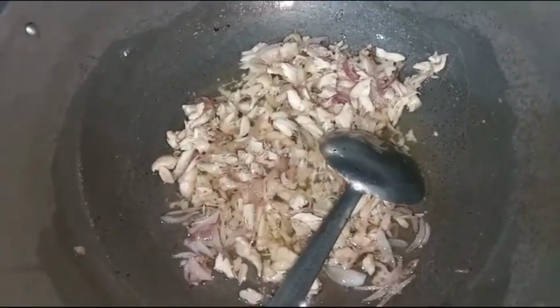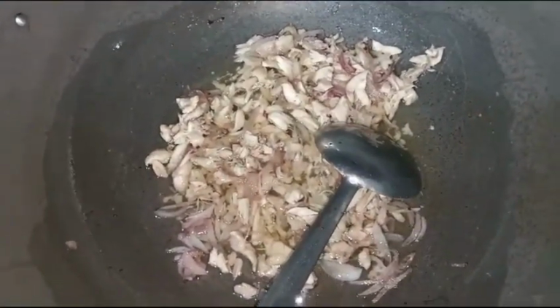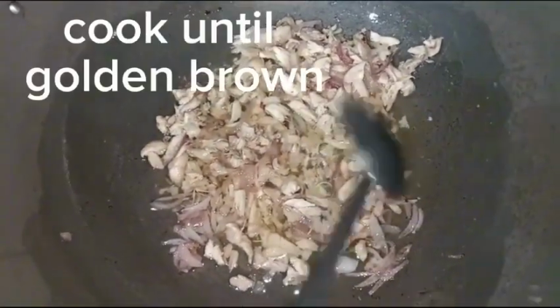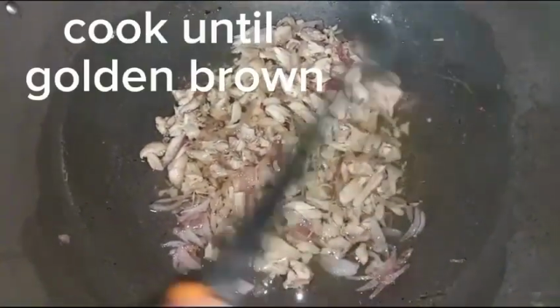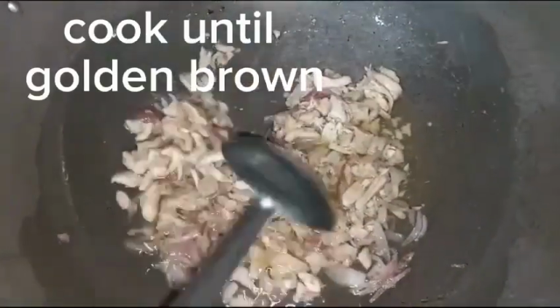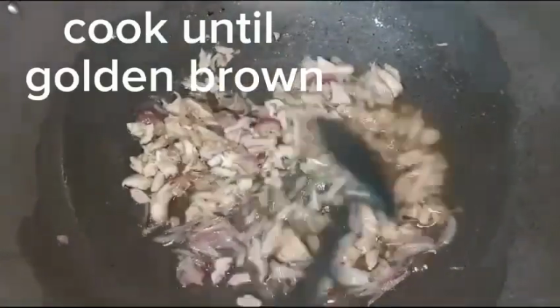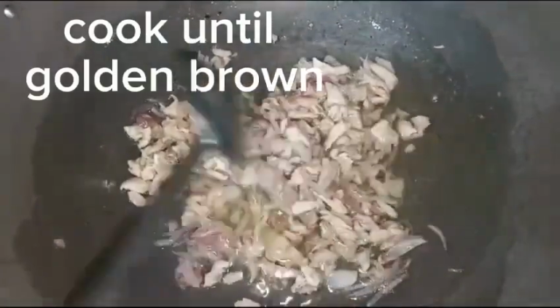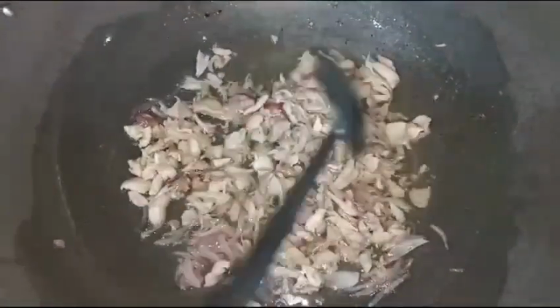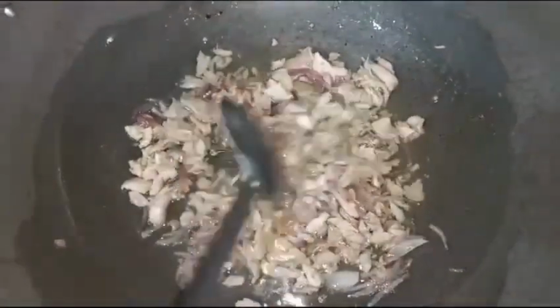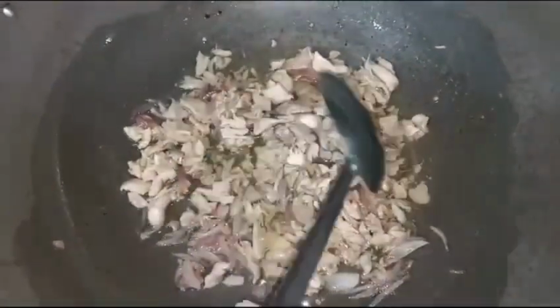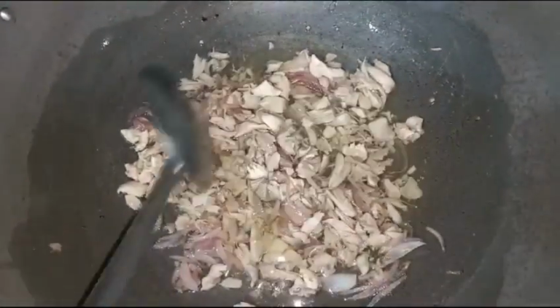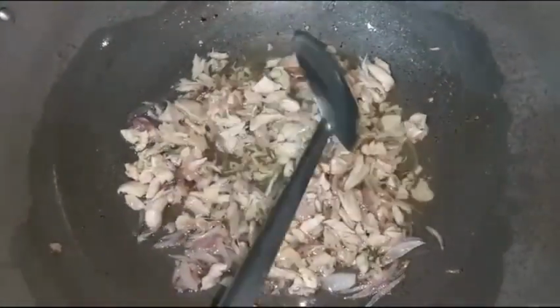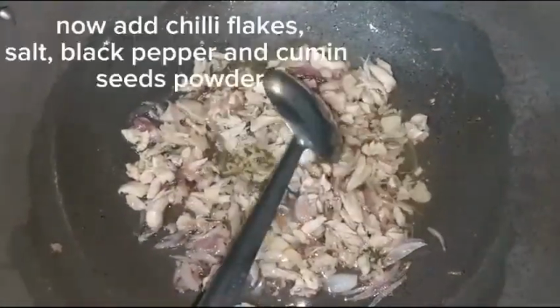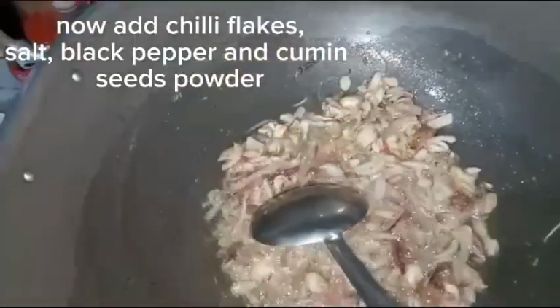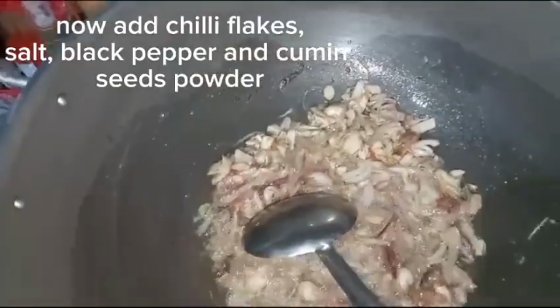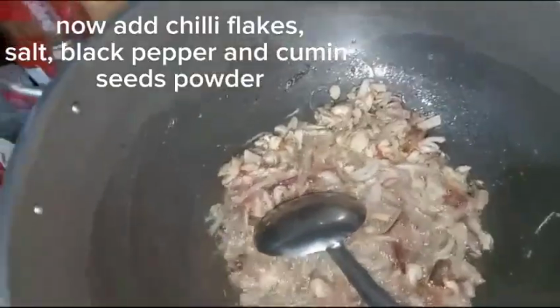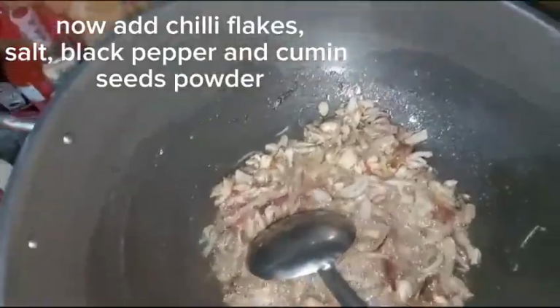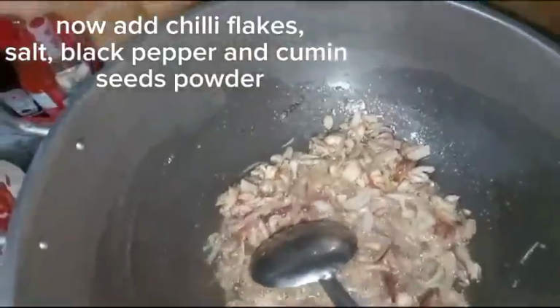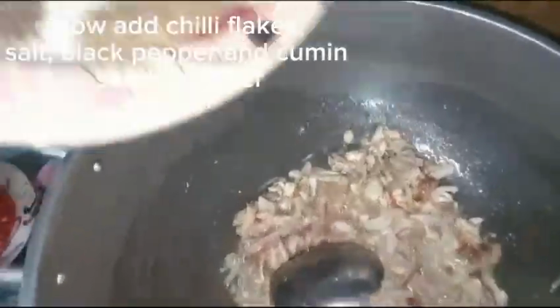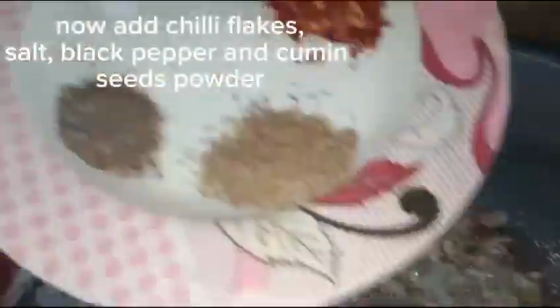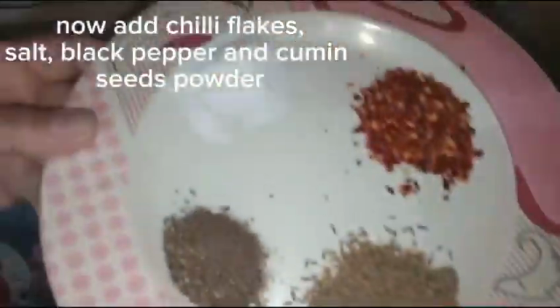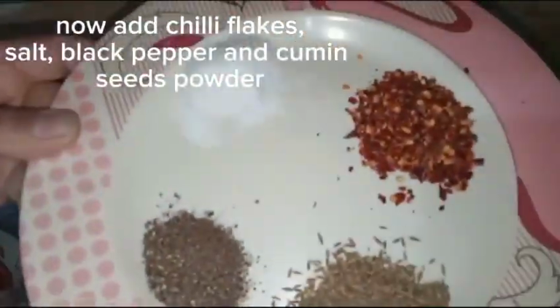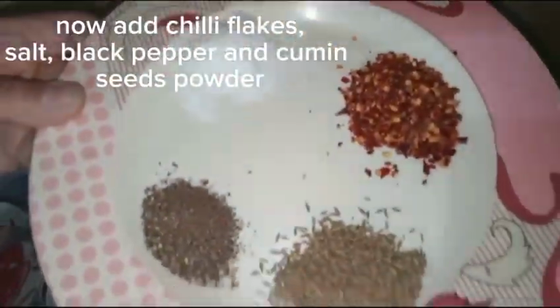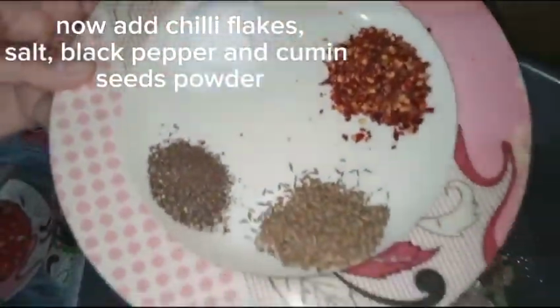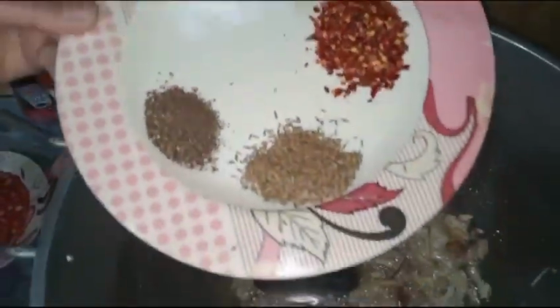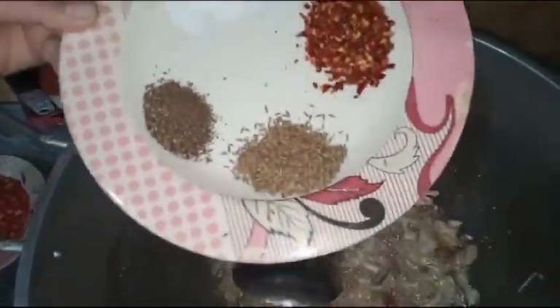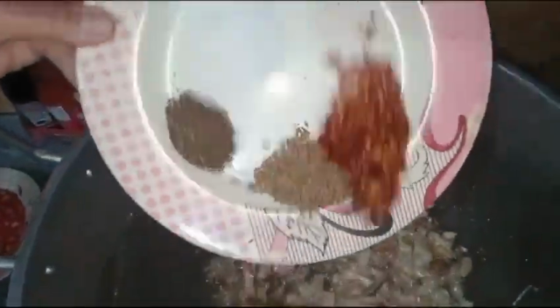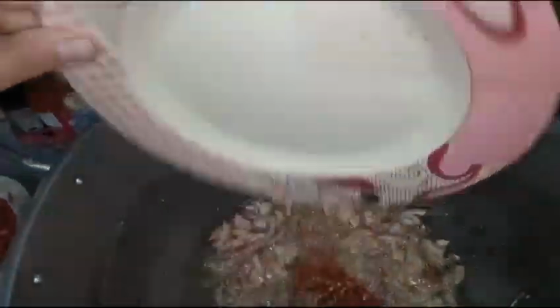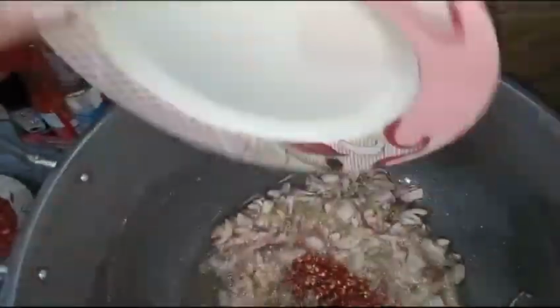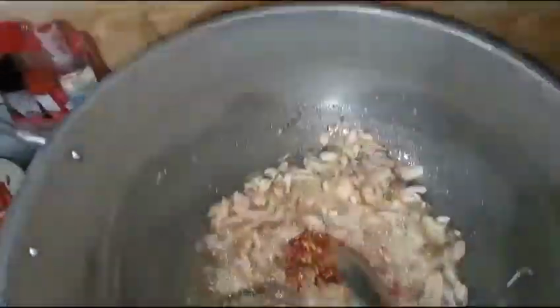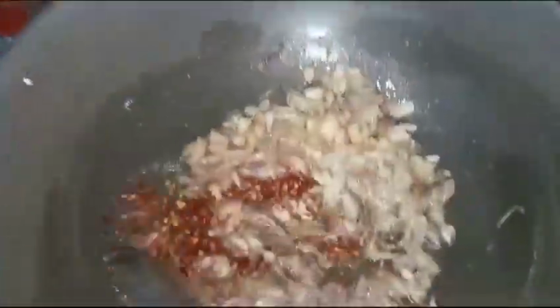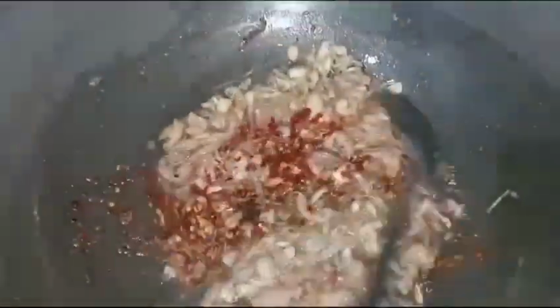Cook until golden brown. Now add Chili Flakes, Salt, Black Pepper and Cumin Seeds Powder.